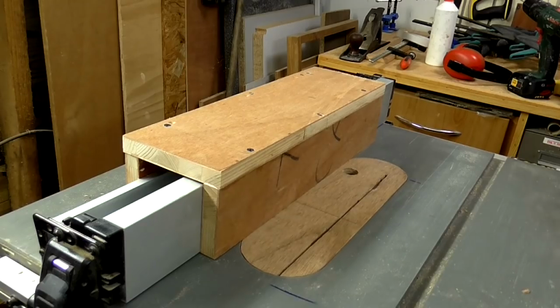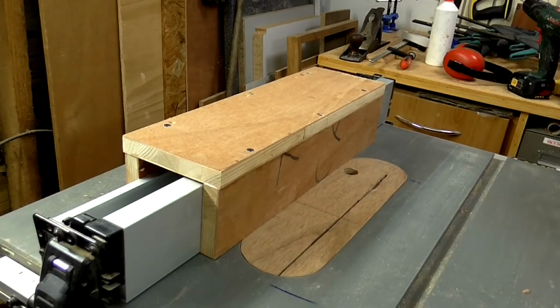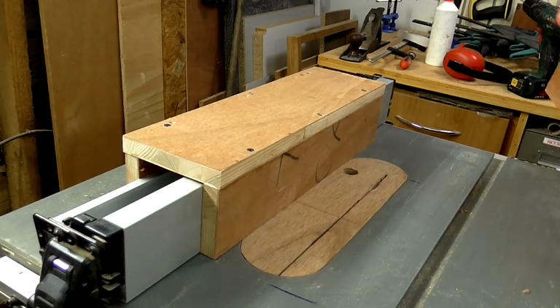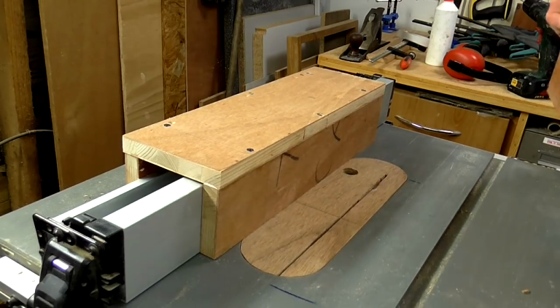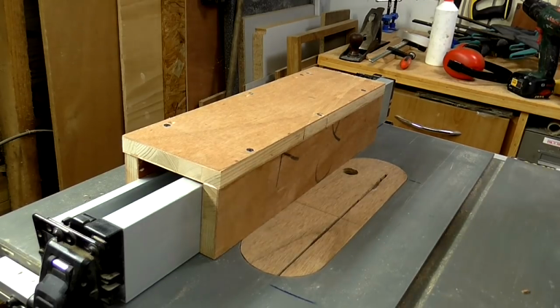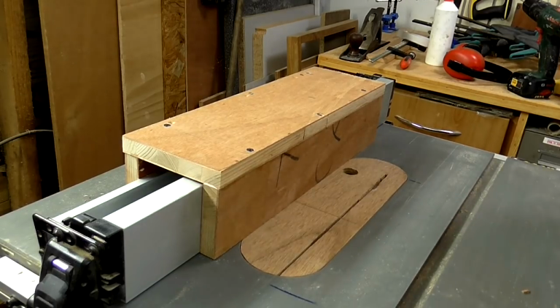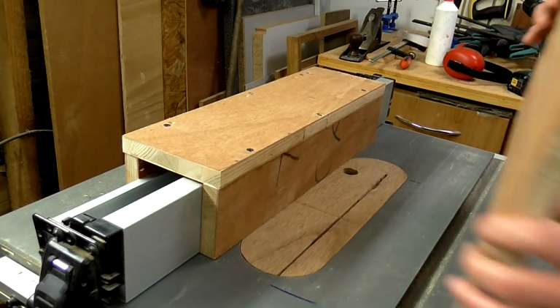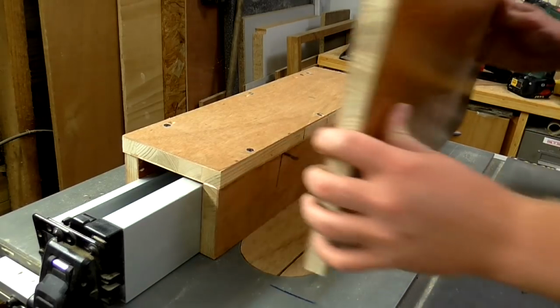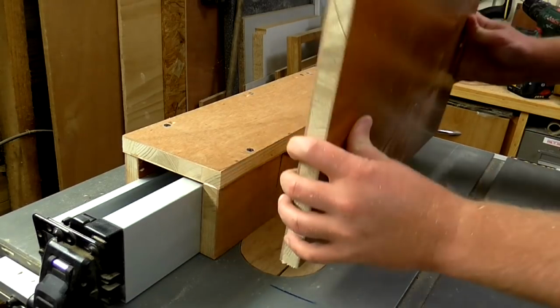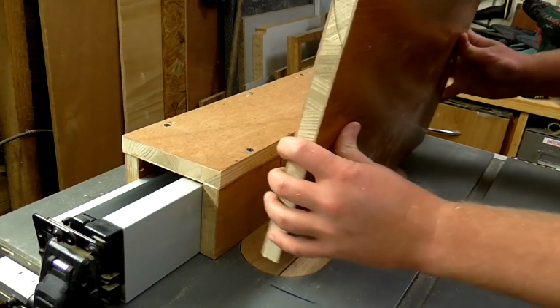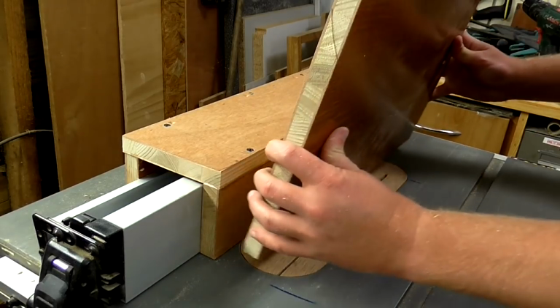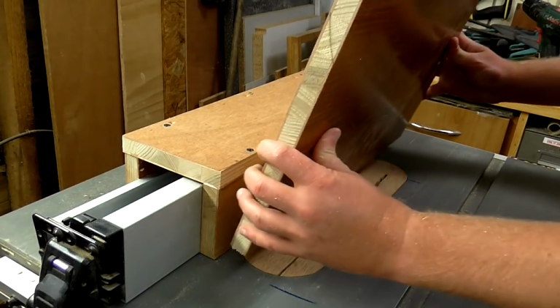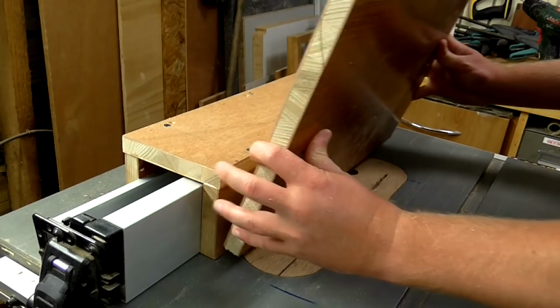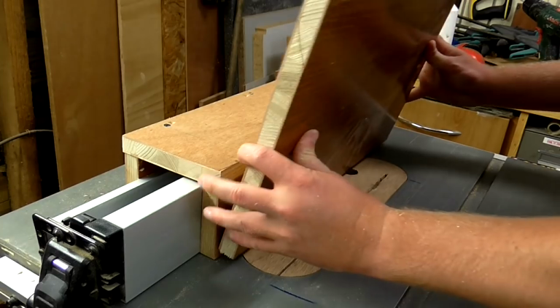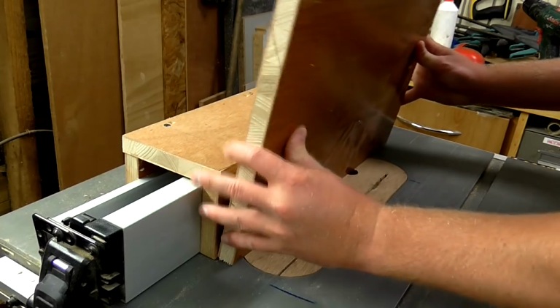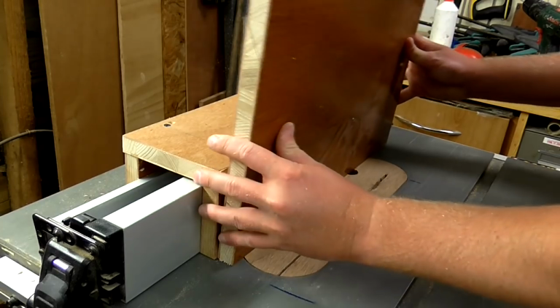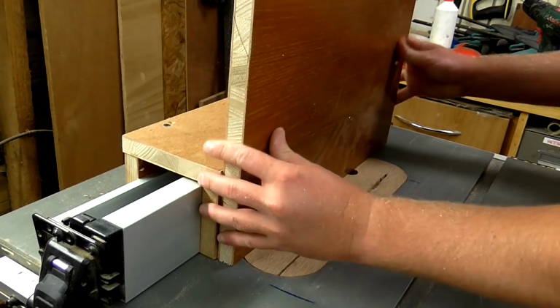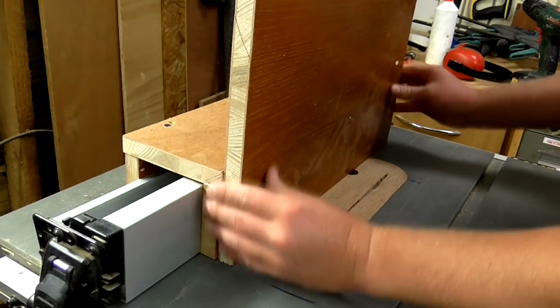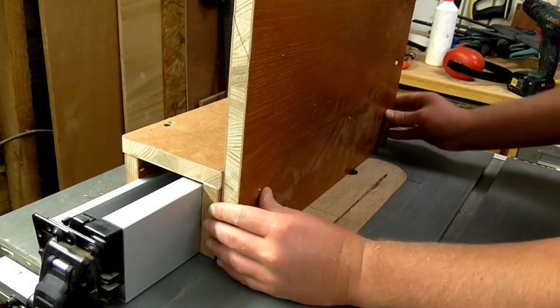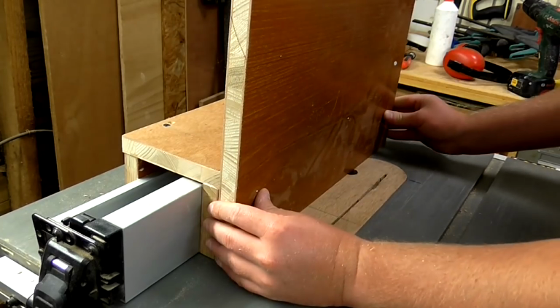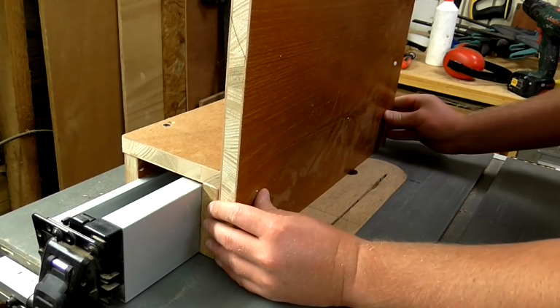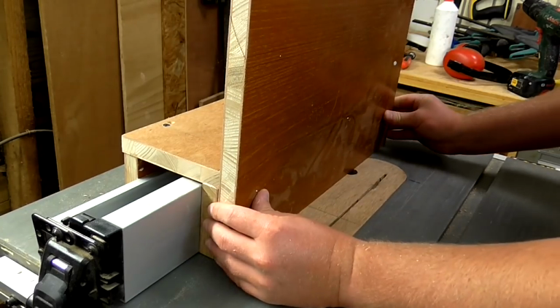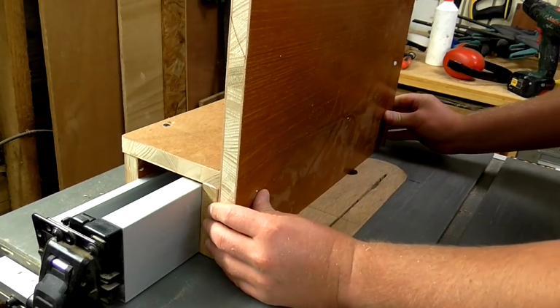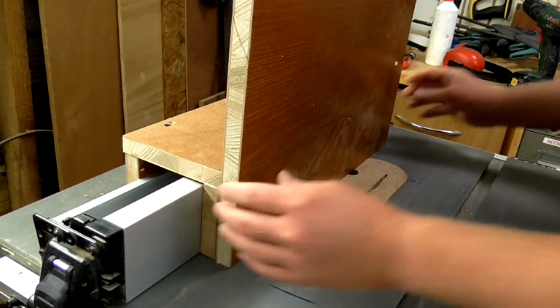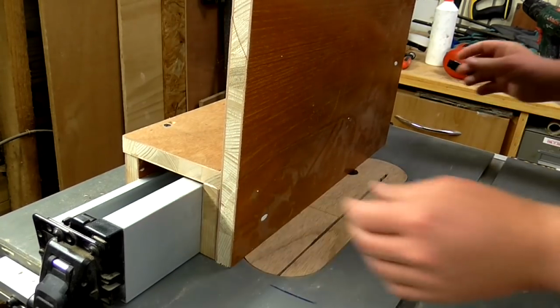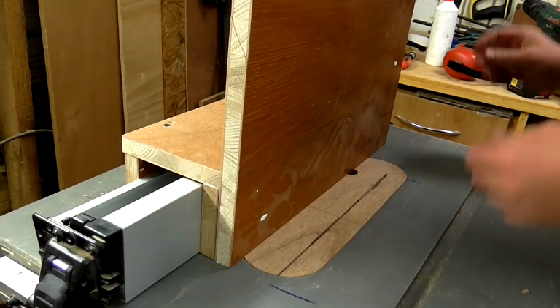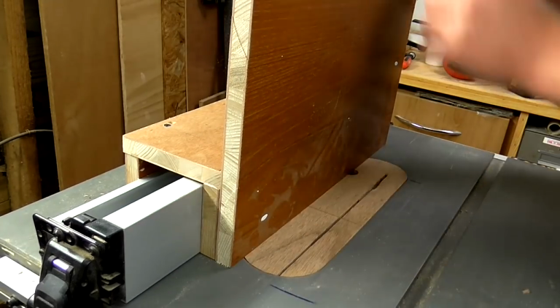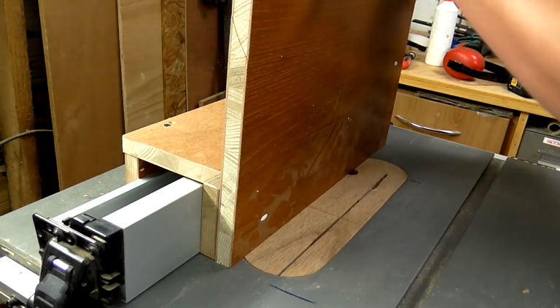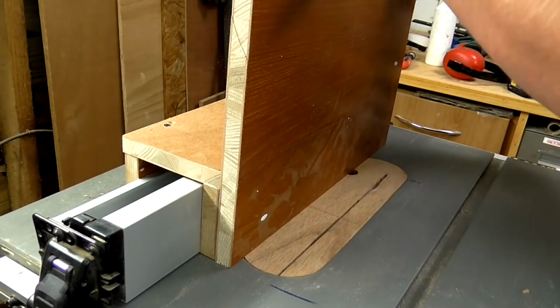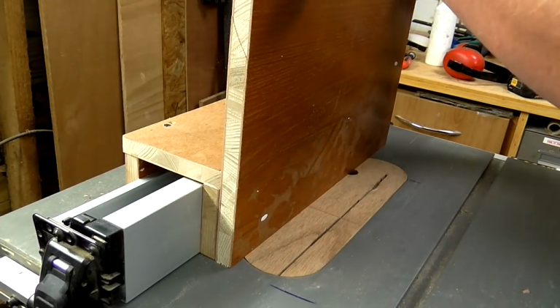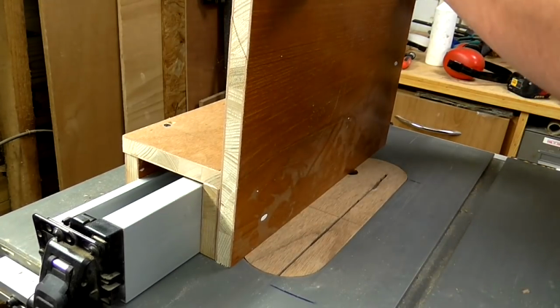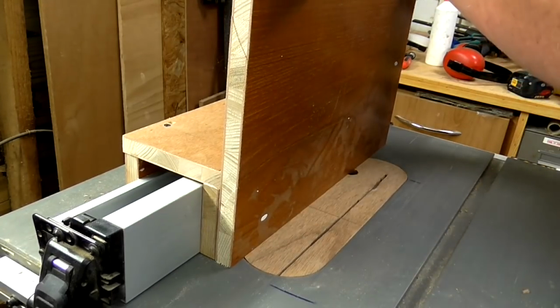Now I've got another piece cut and this is to go on the side, so I'm just going to glue and screw that on.